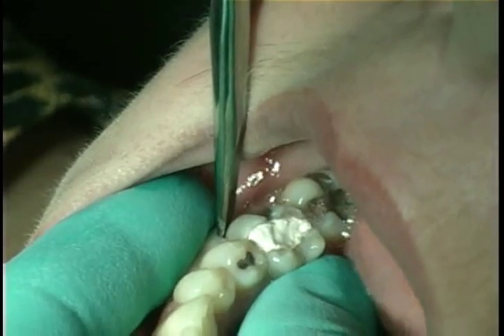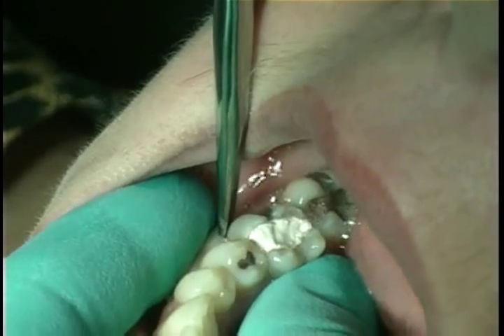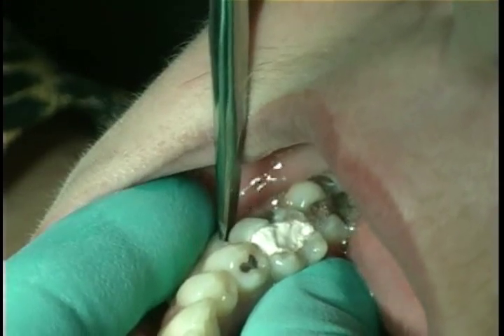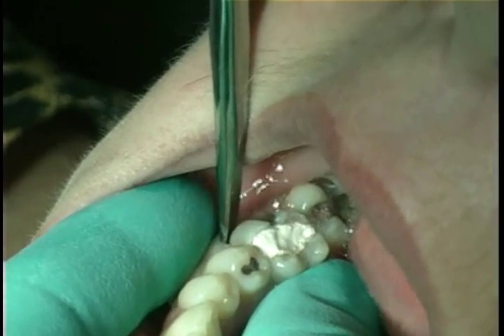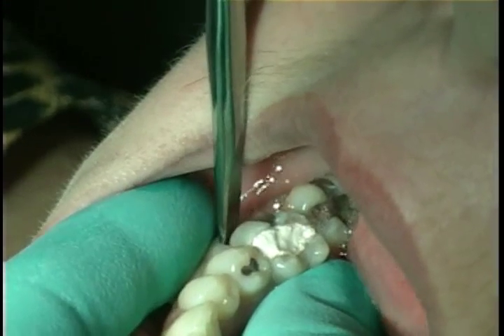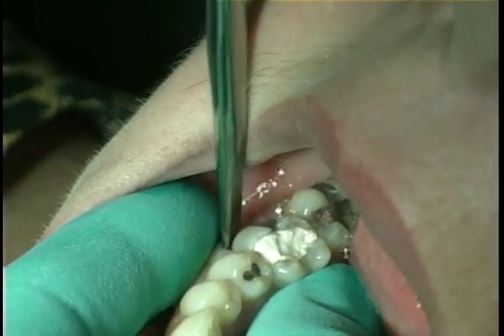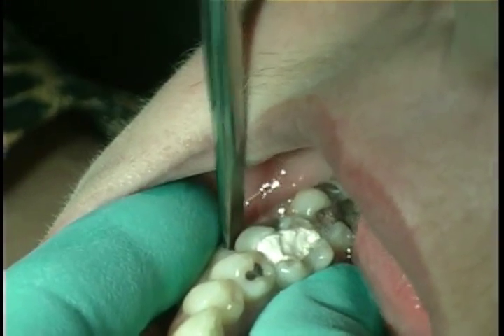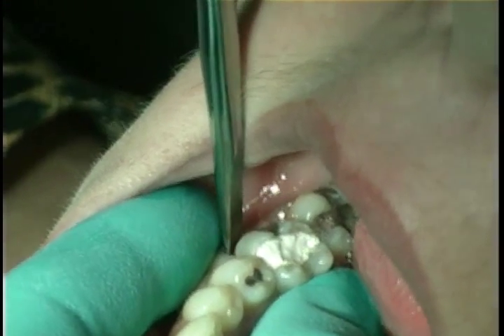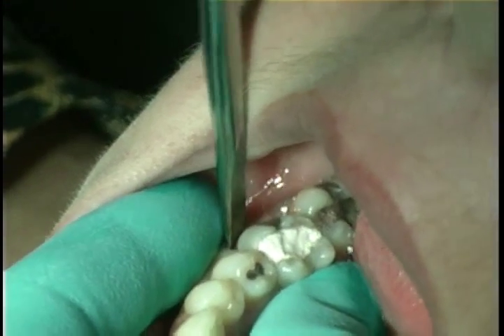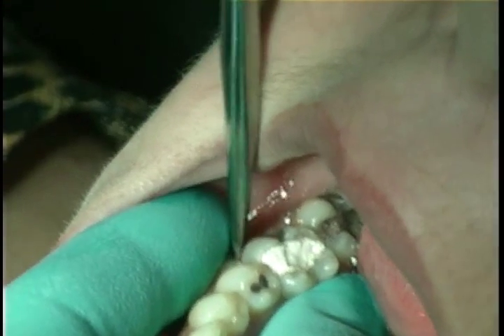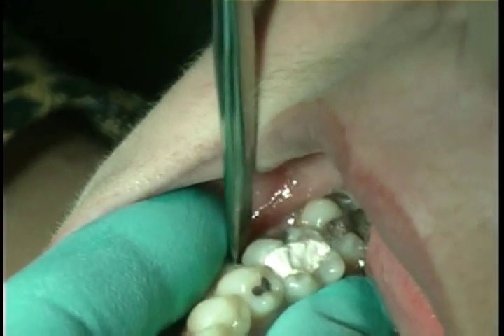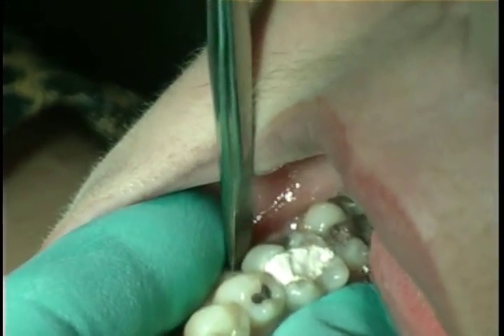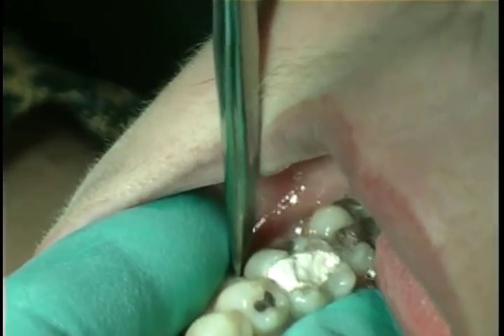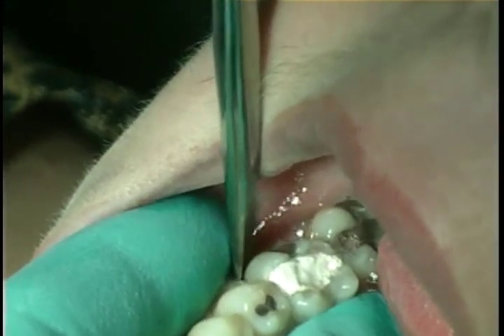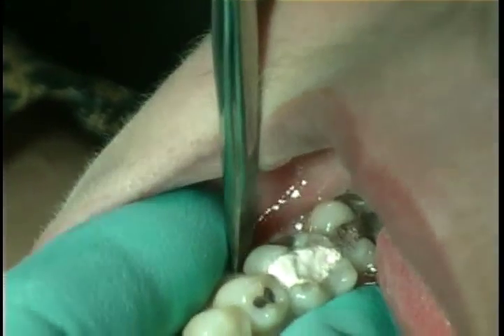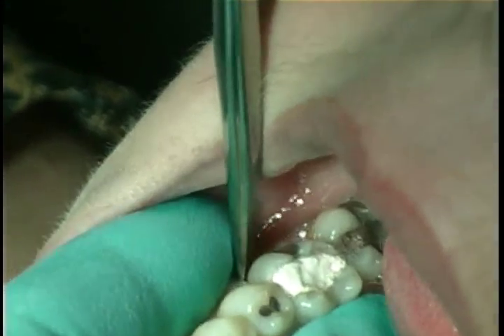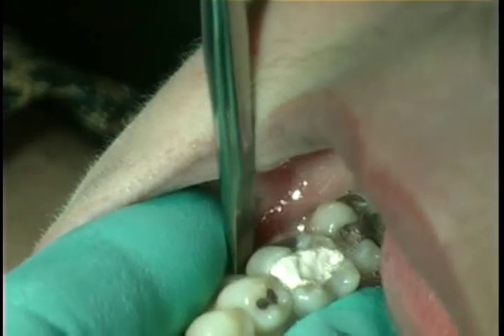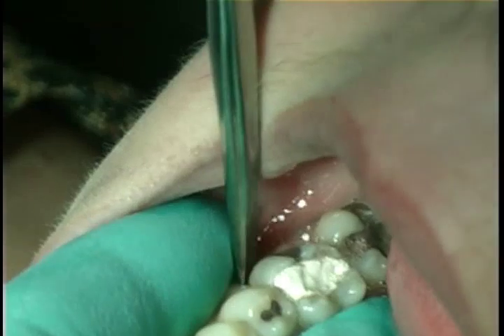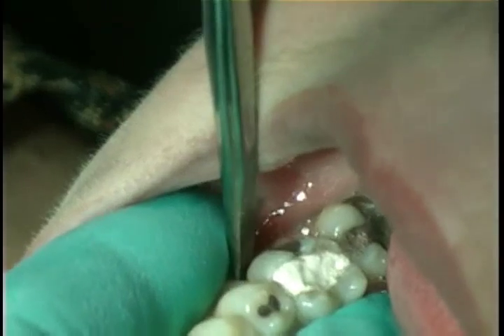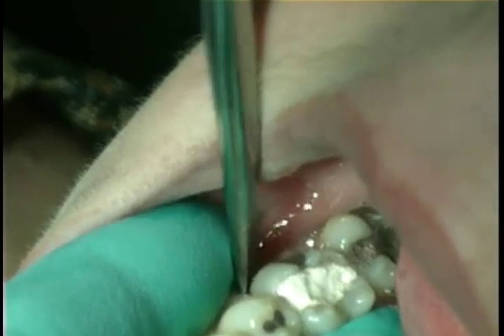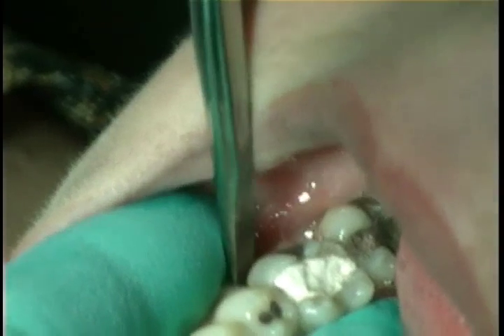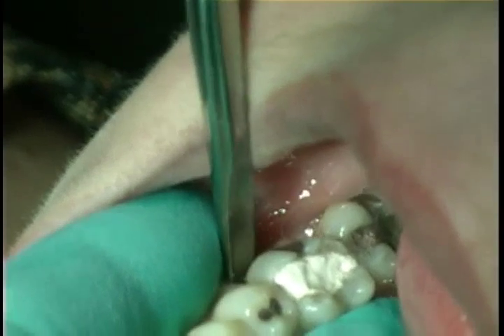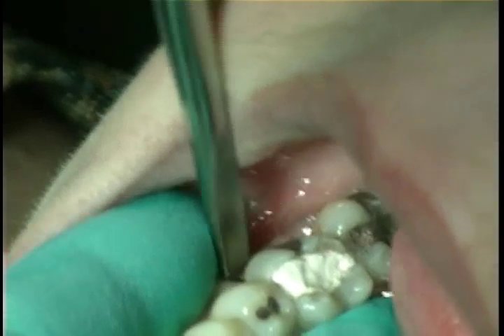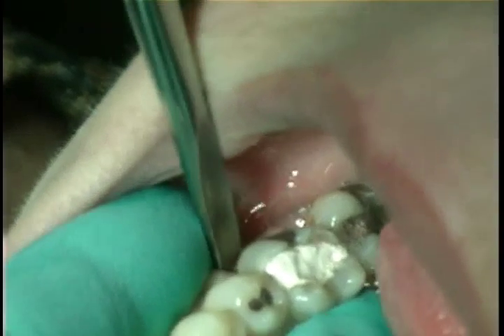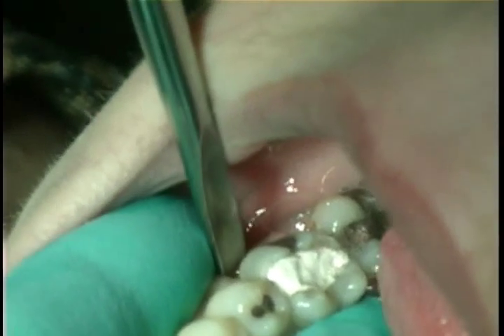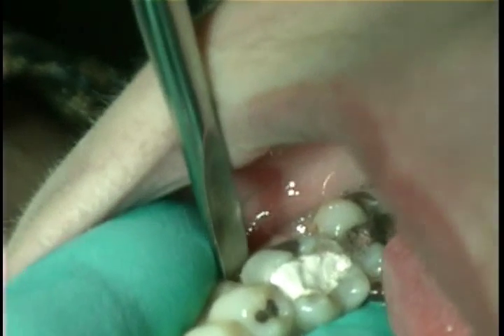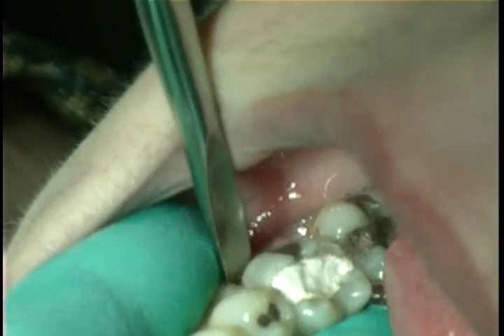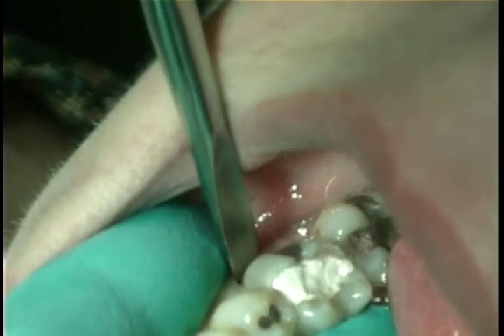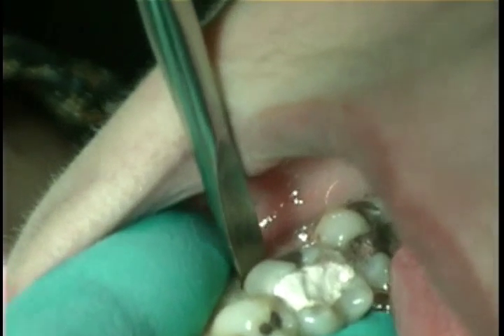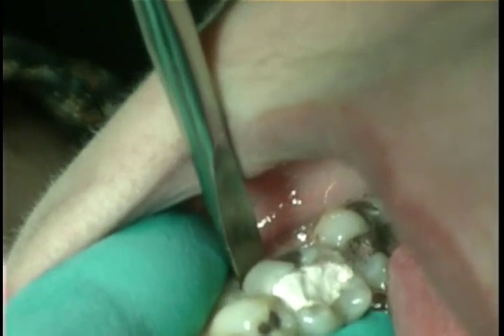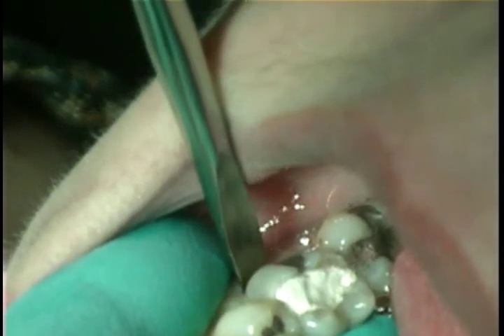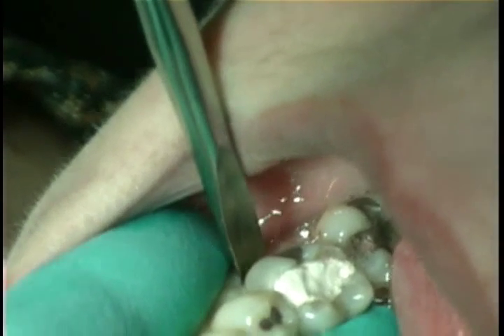The gingival fibers around the tooth are broken with a periosteal elevator.